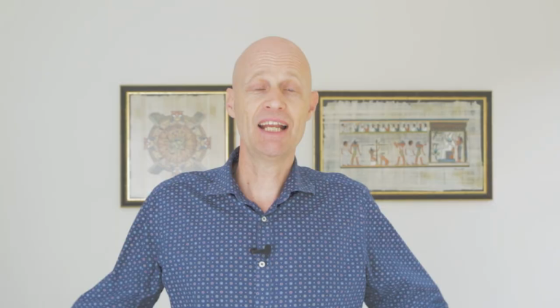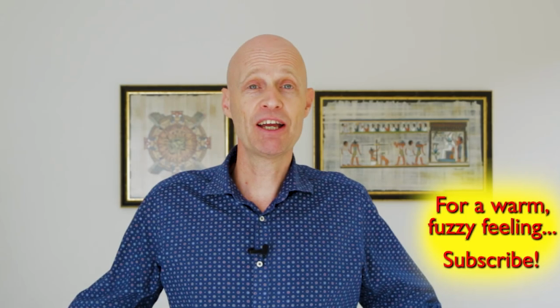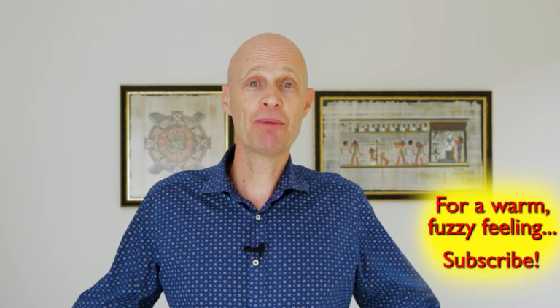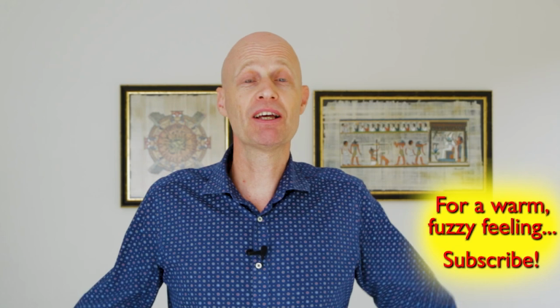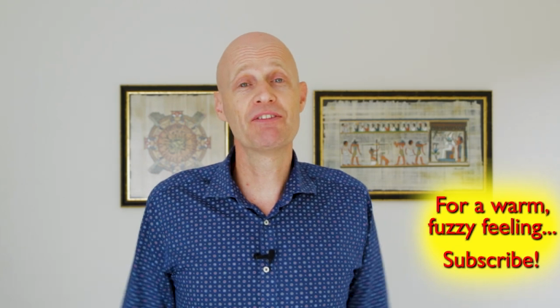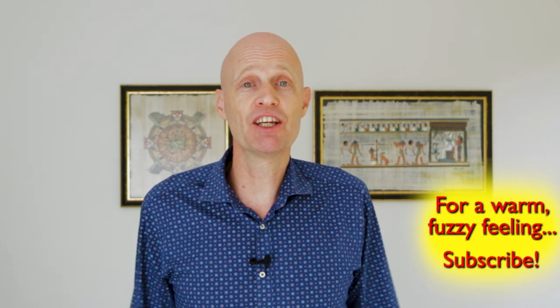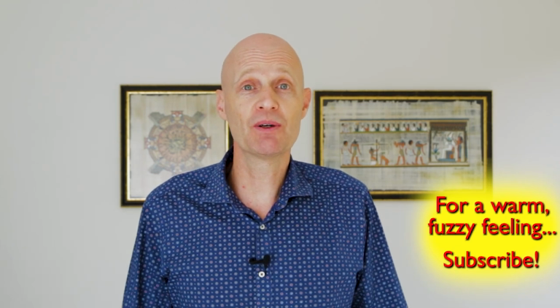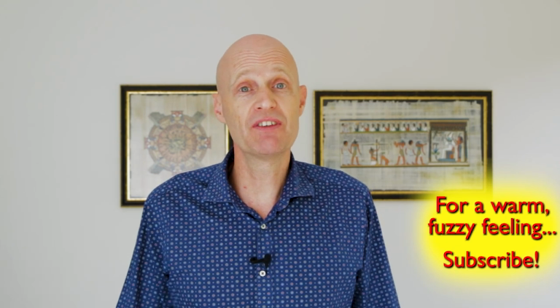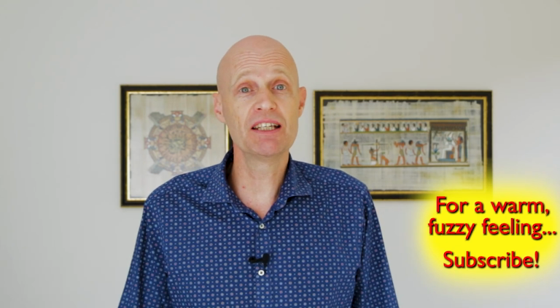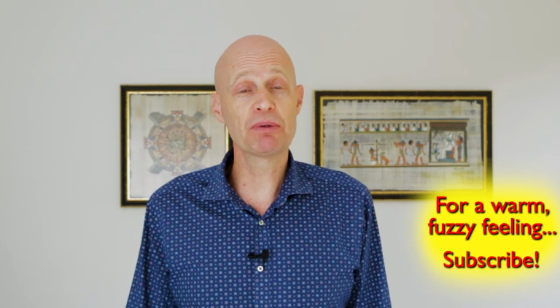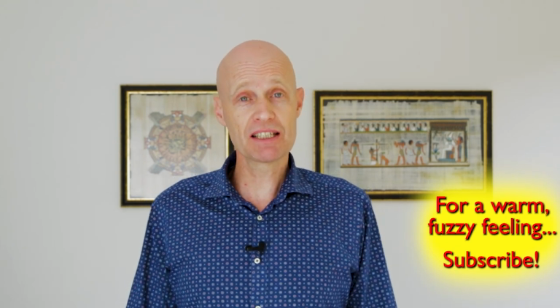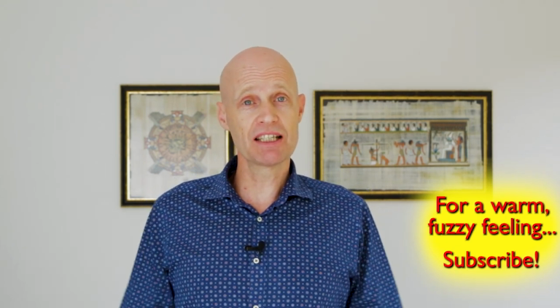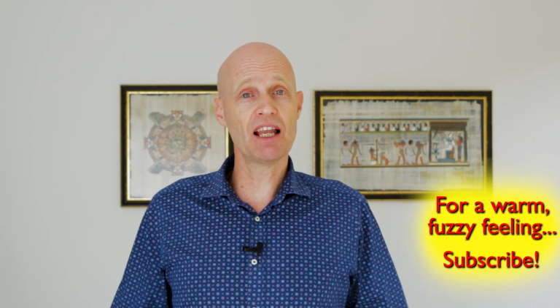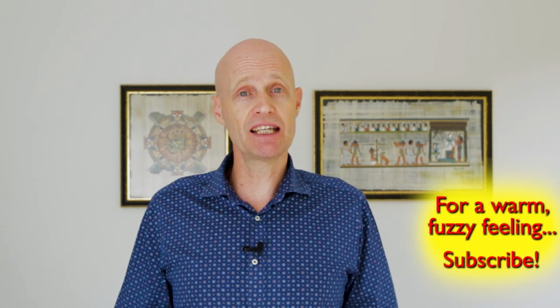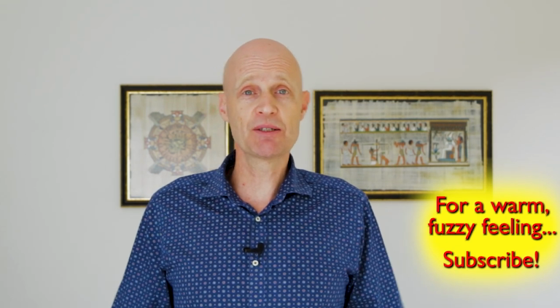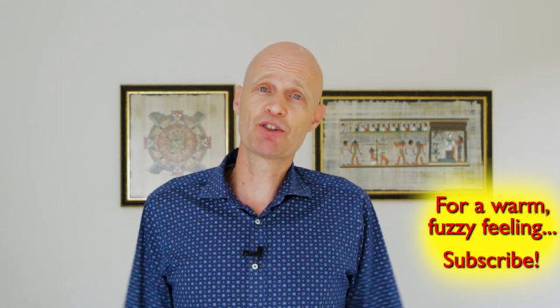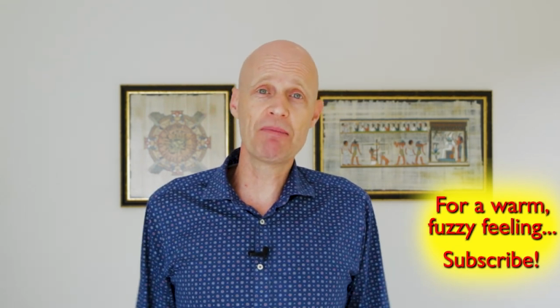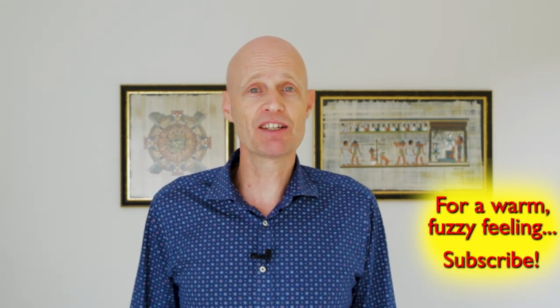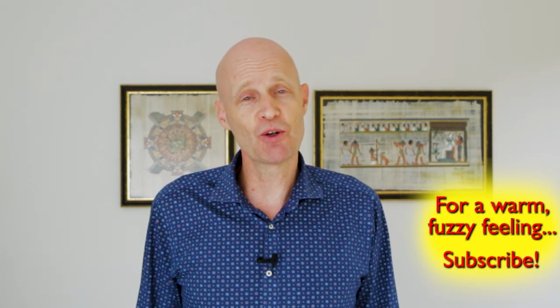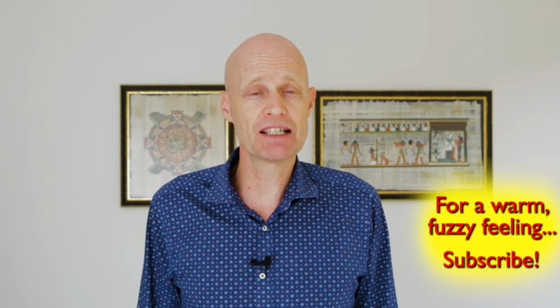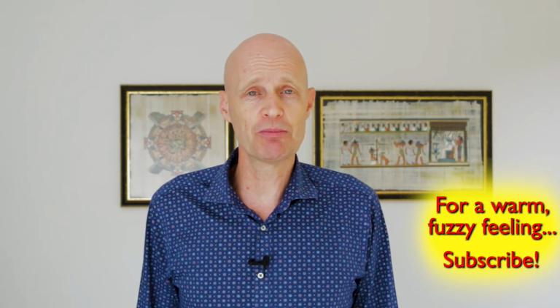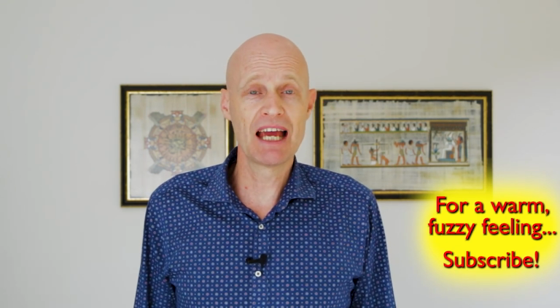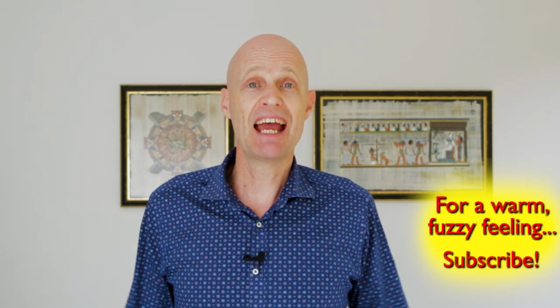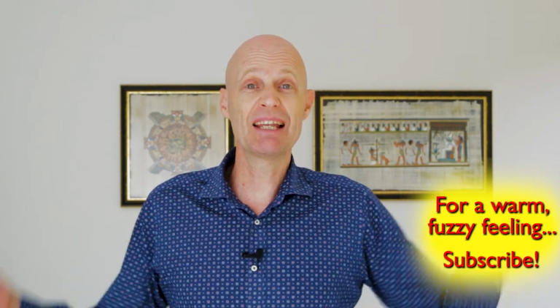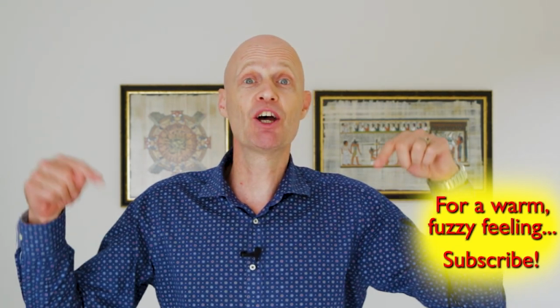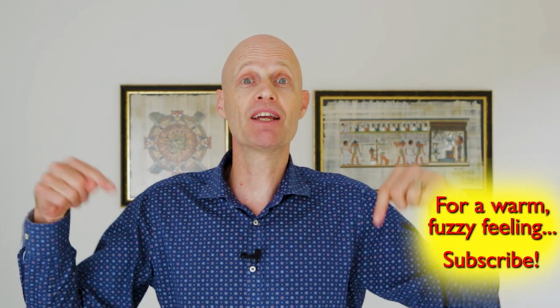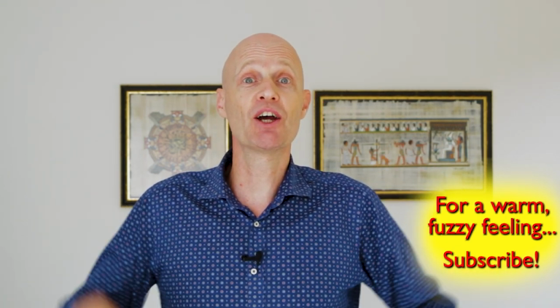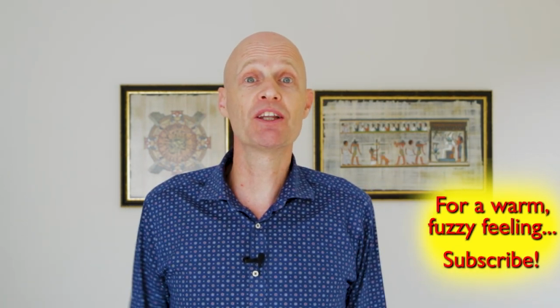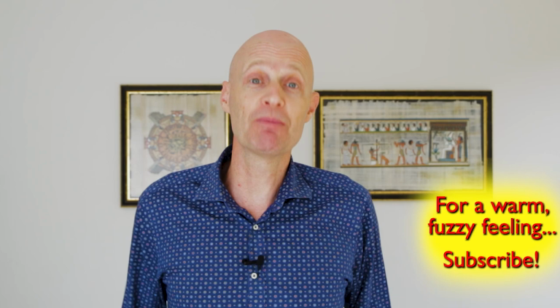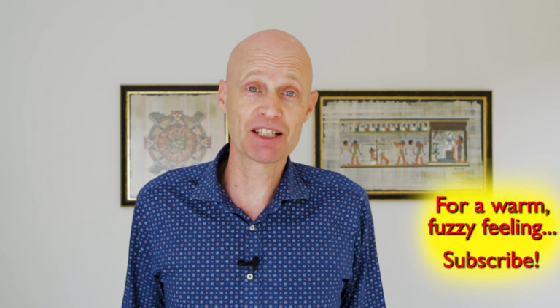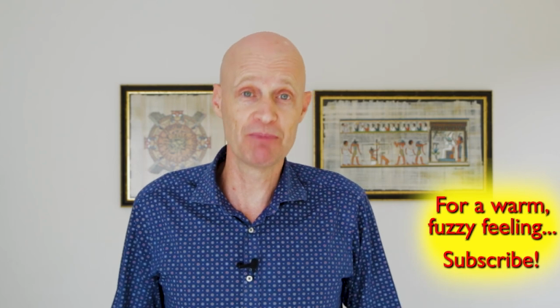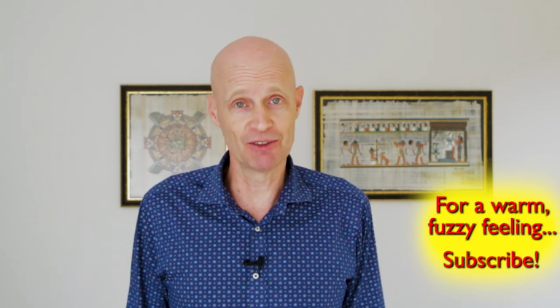Anyway, I hope you liked the video. If you did, please consider liking and subscribing because it always helps. And let me know how you go in the comment section below.